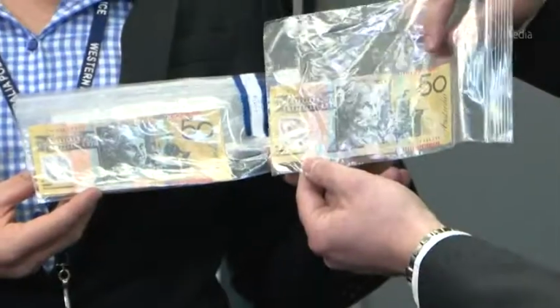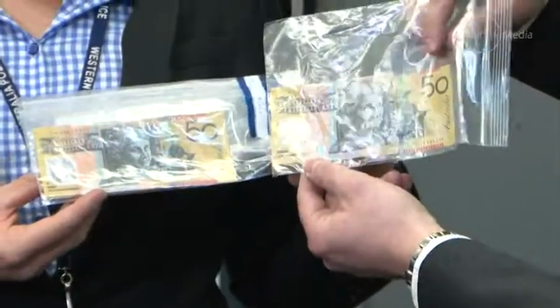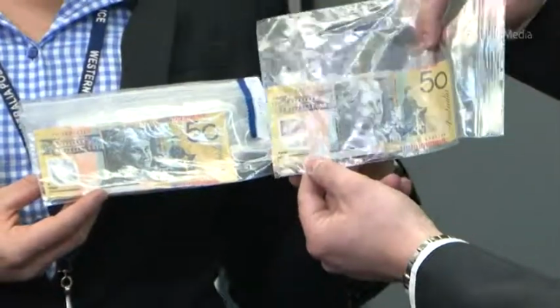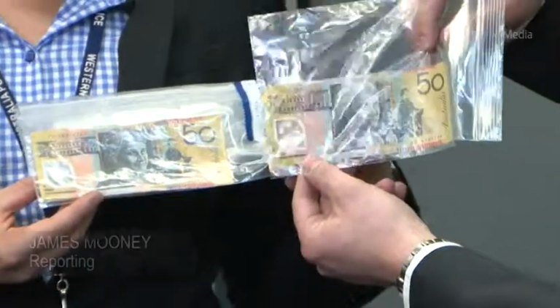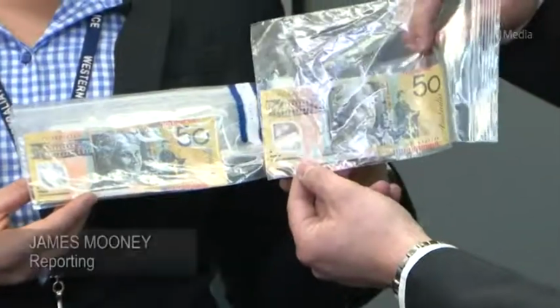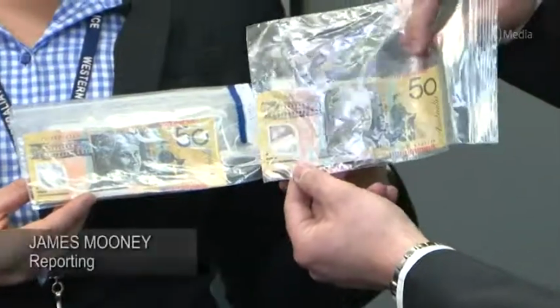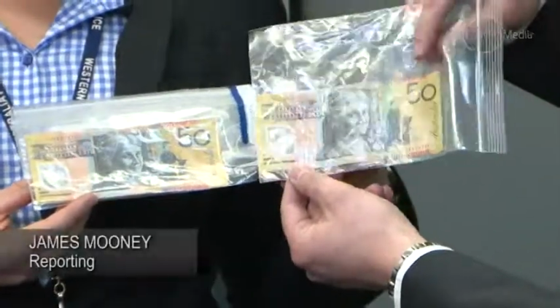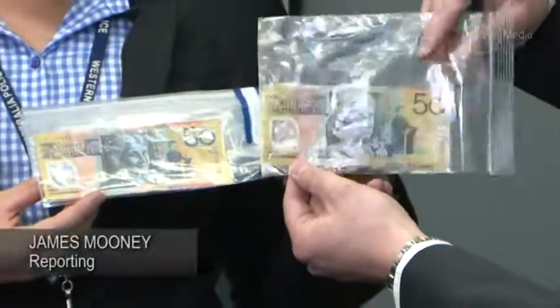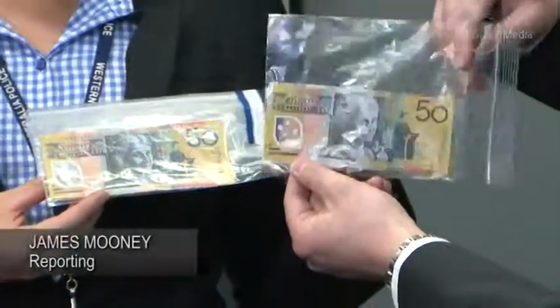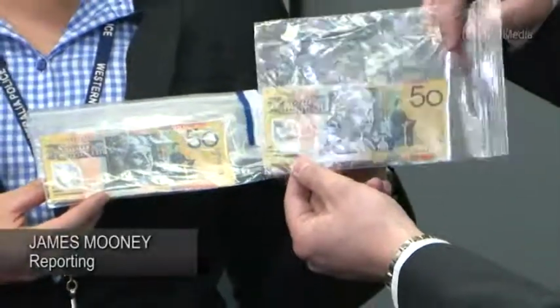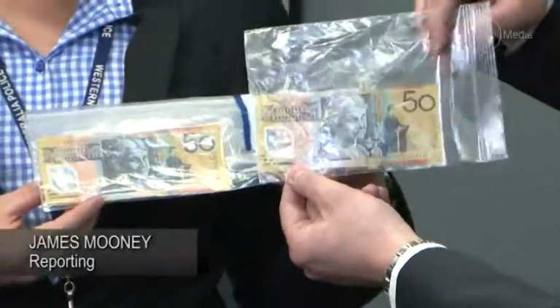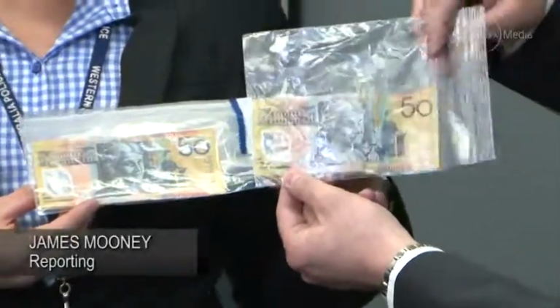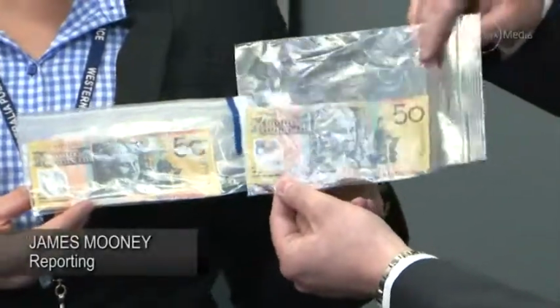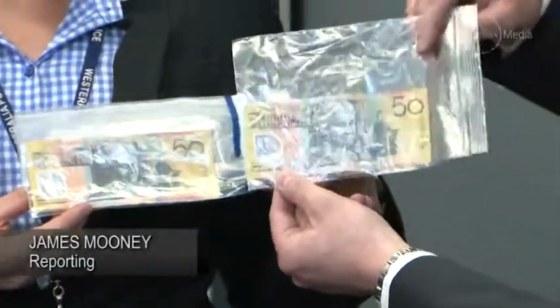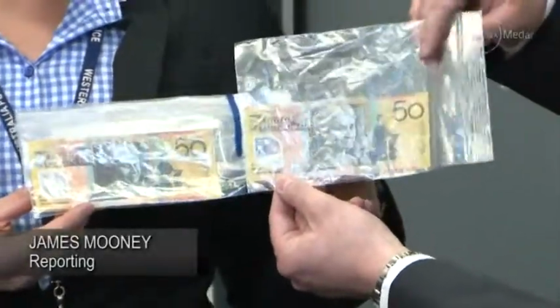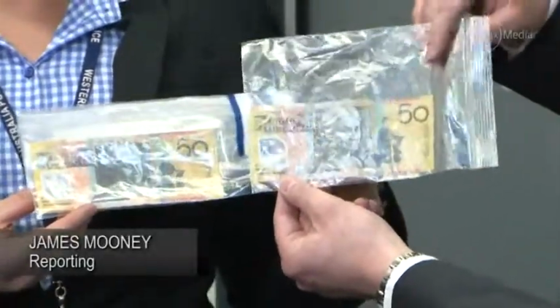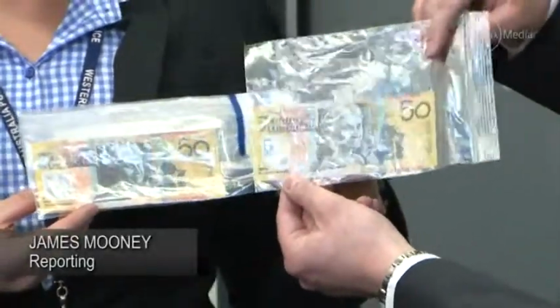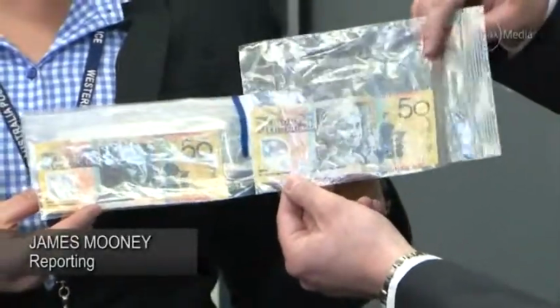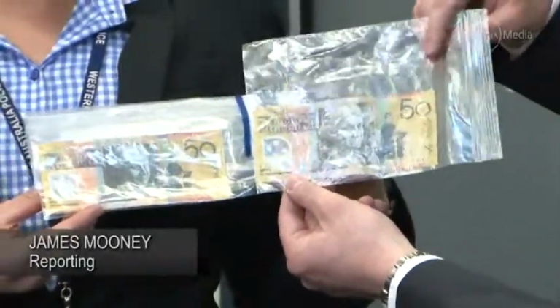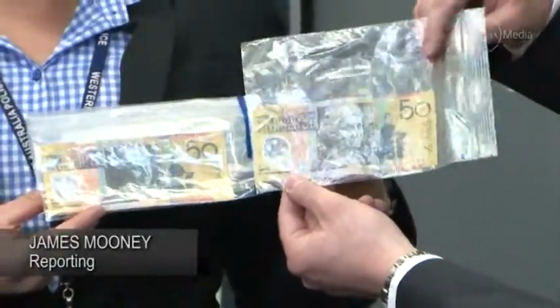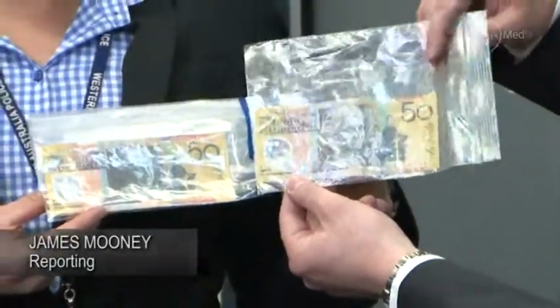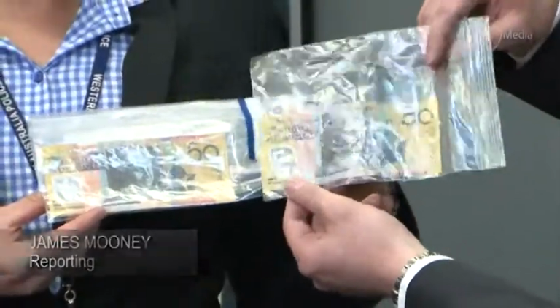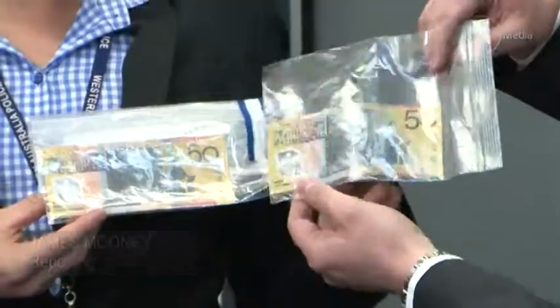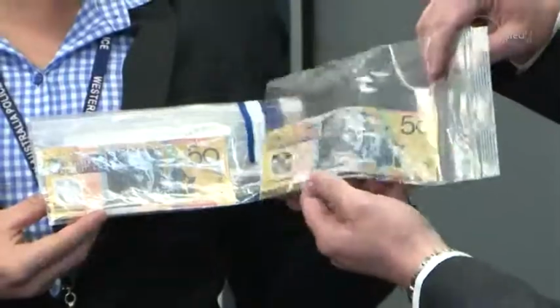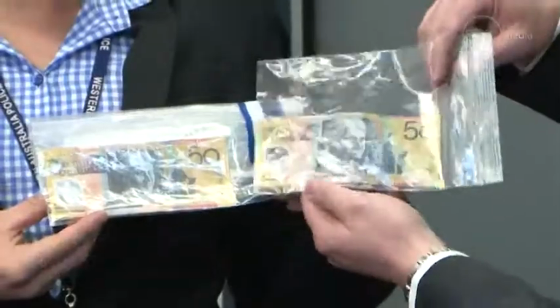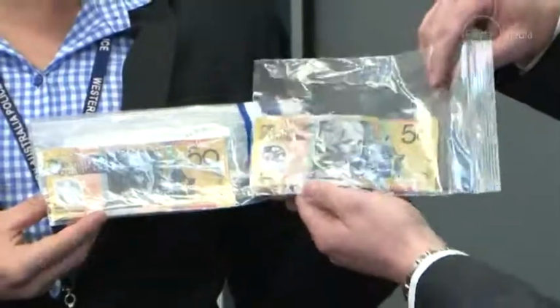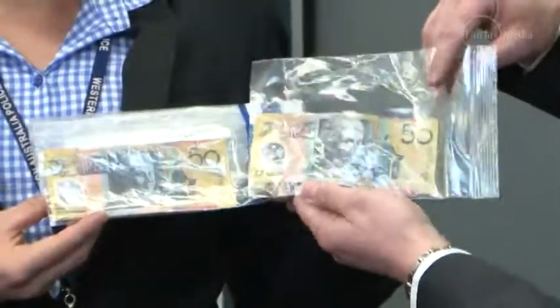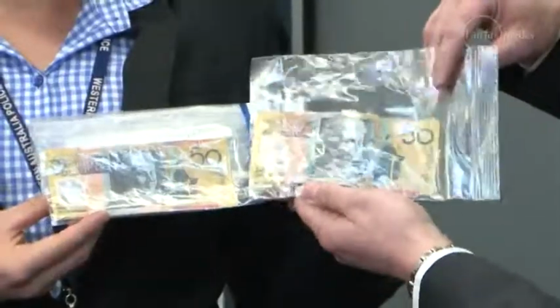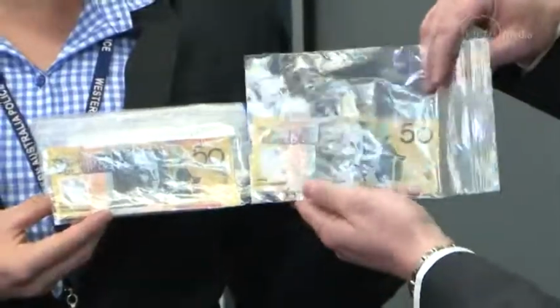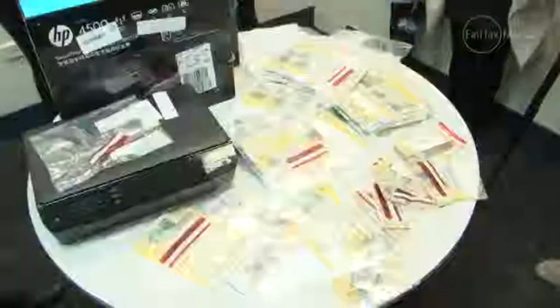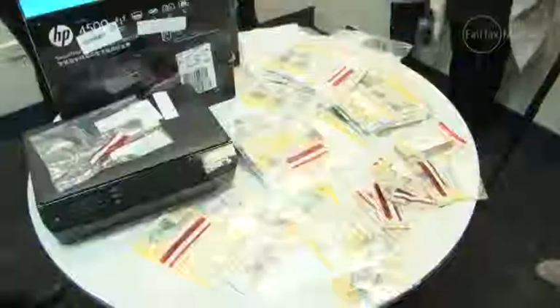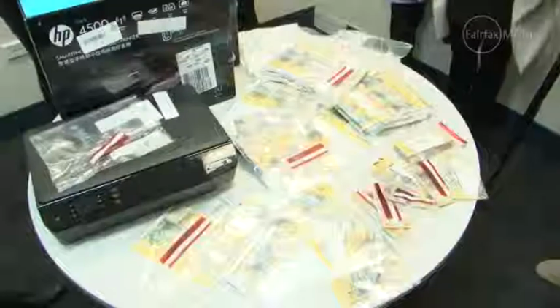Are you able to tell which is the real one and which is the fake one? The real one is on the right.